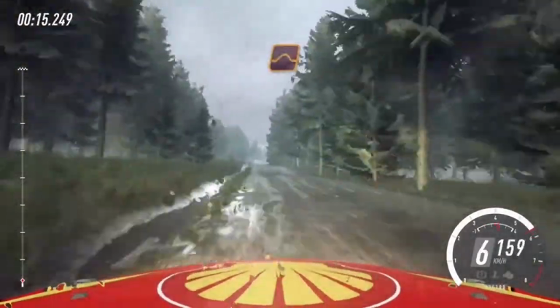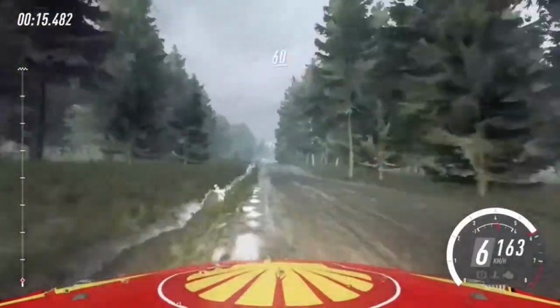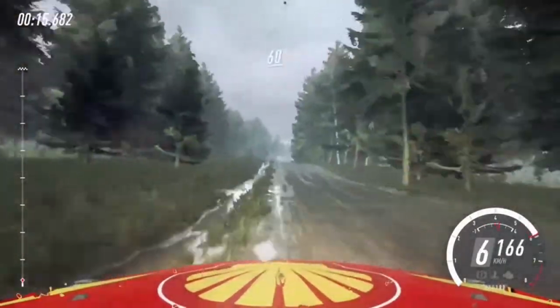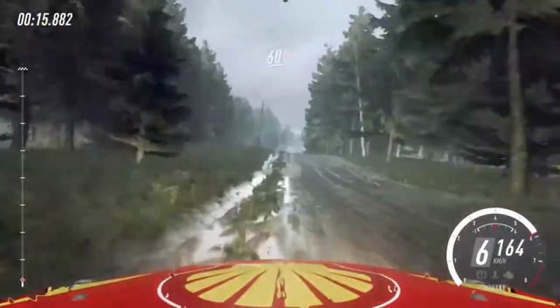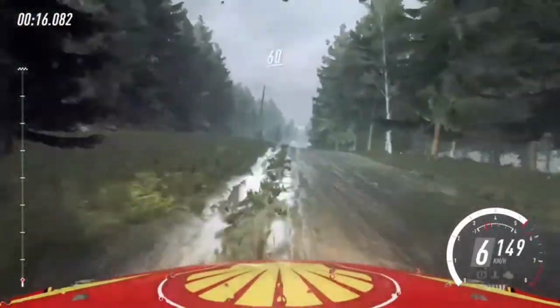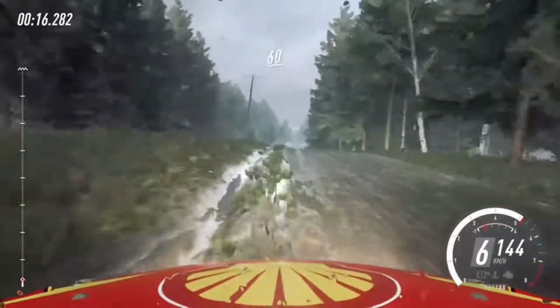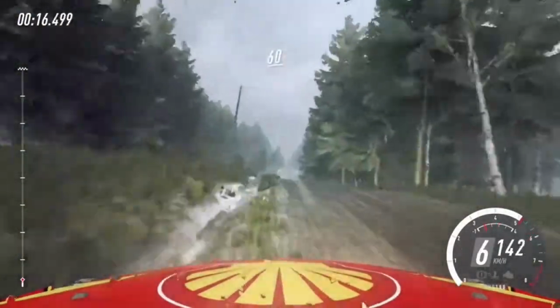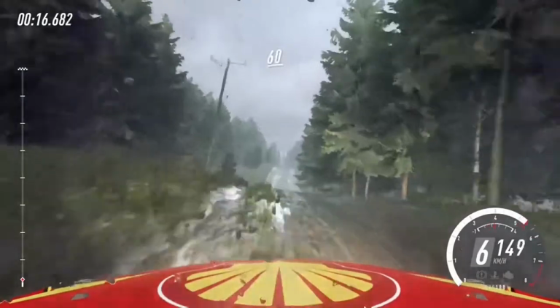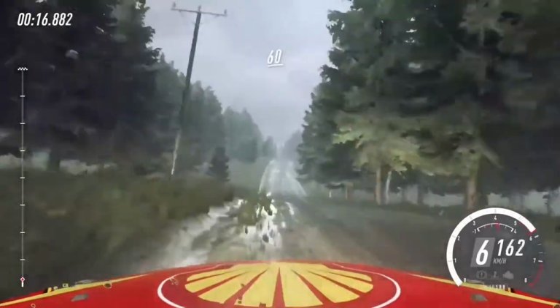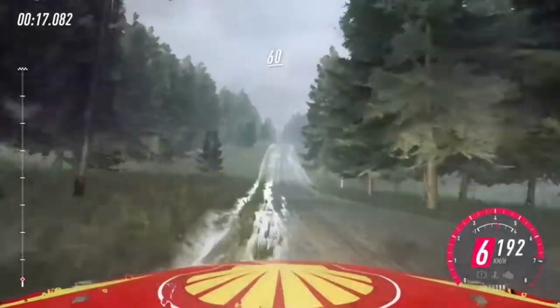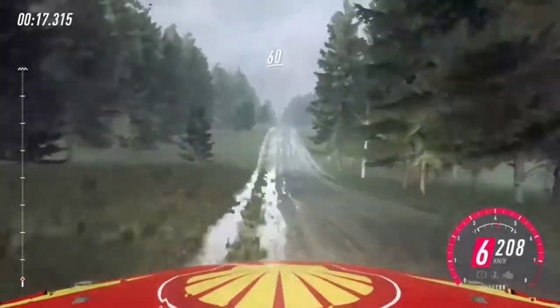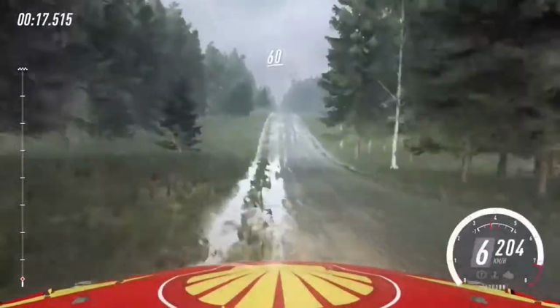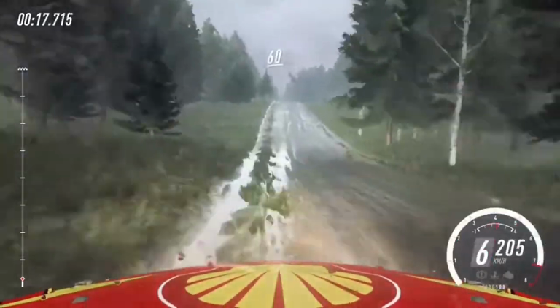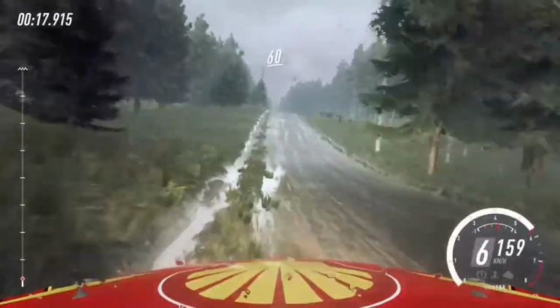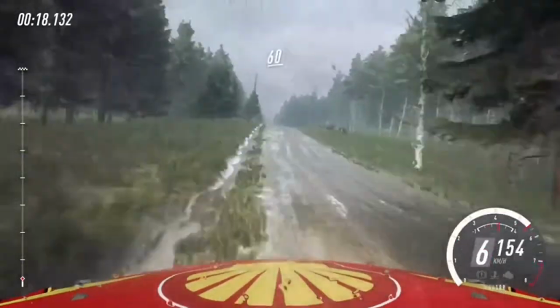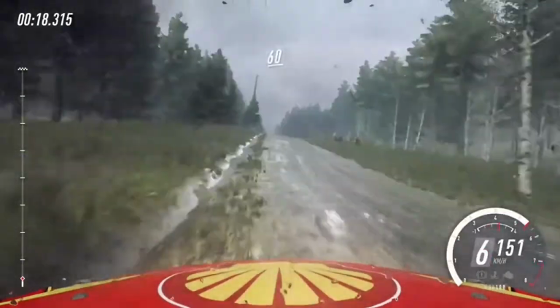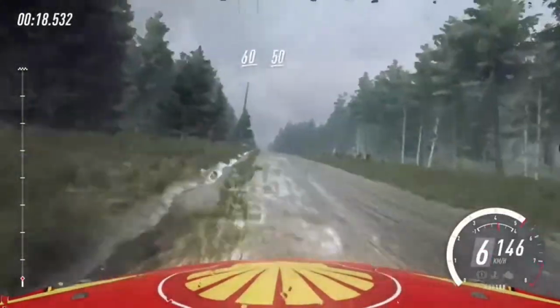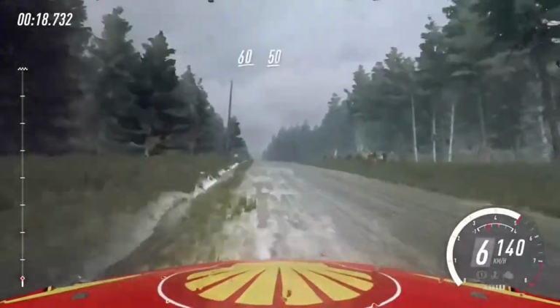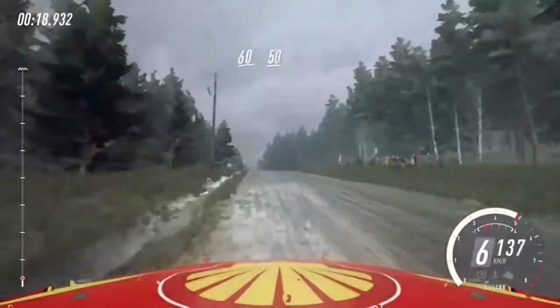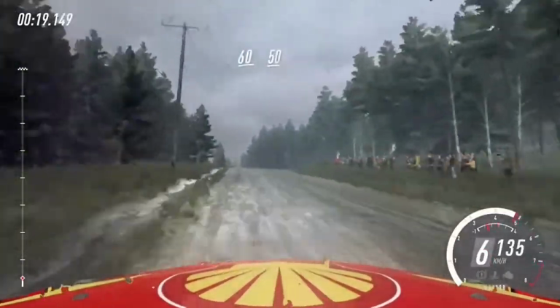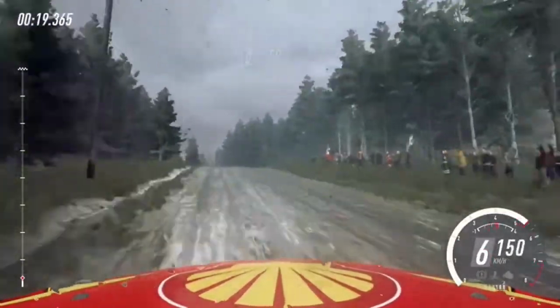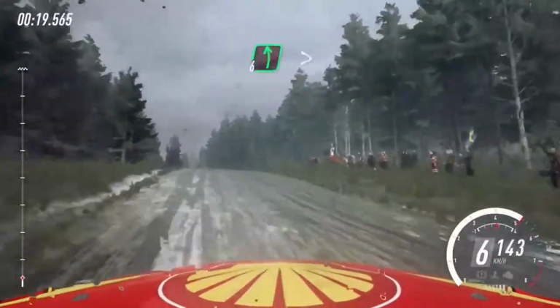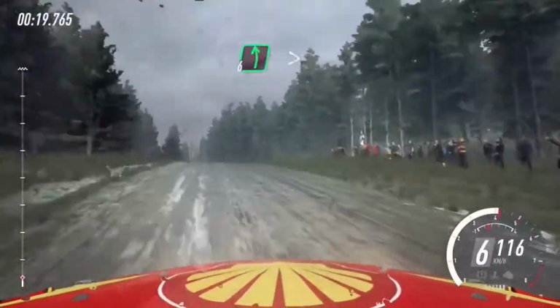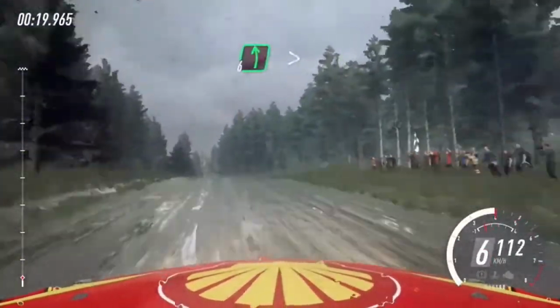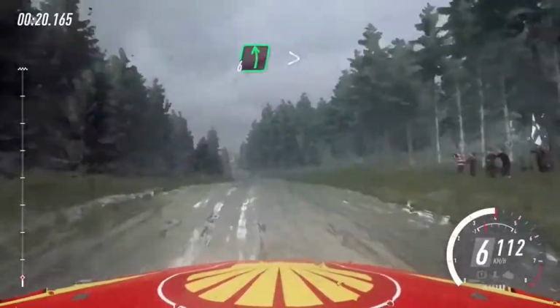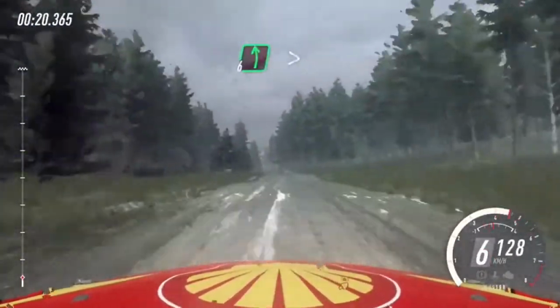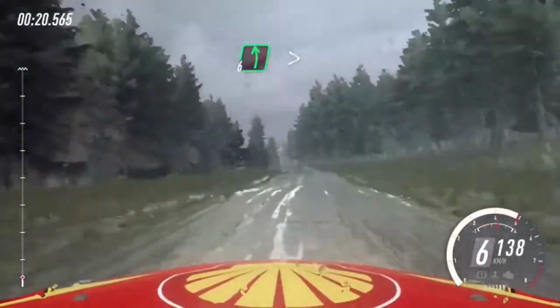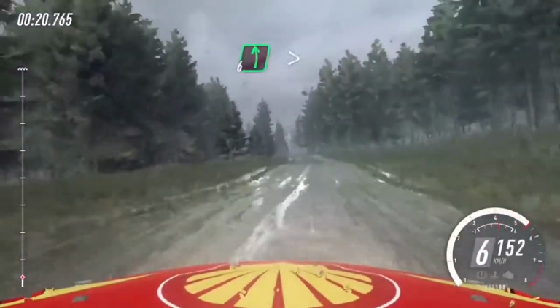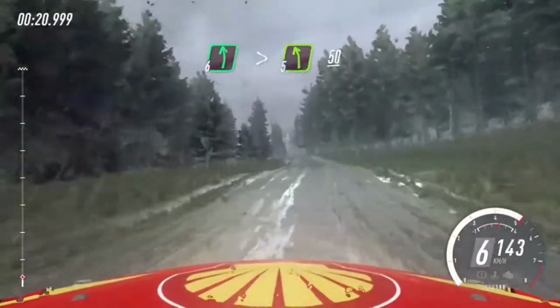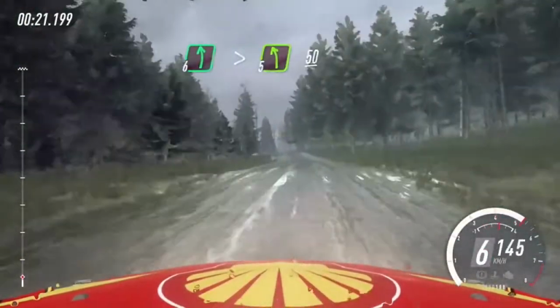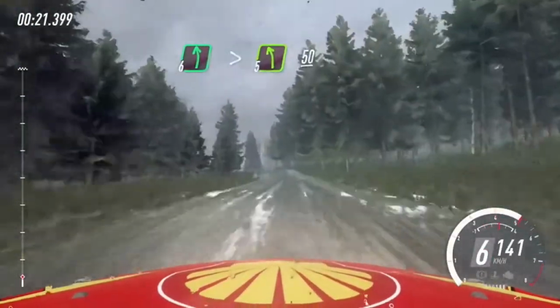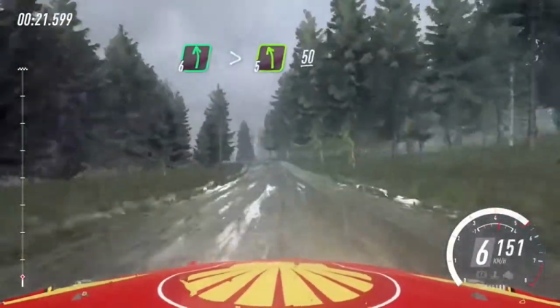Keep right of a big jump, 60, keep middle of a long crest, 50, 6 left, tightens, 5 long of a crest.